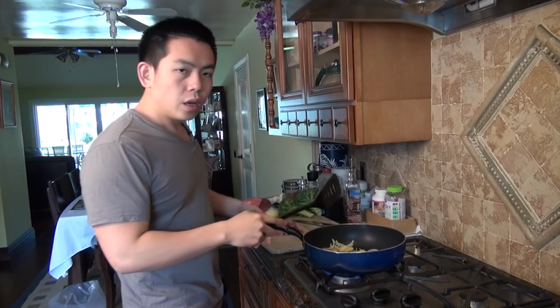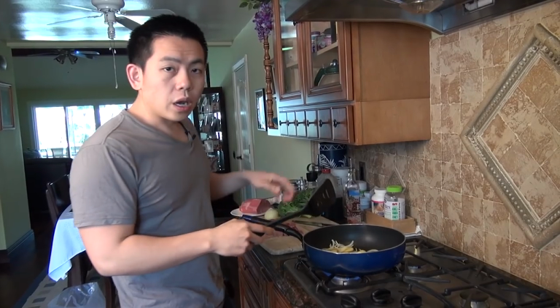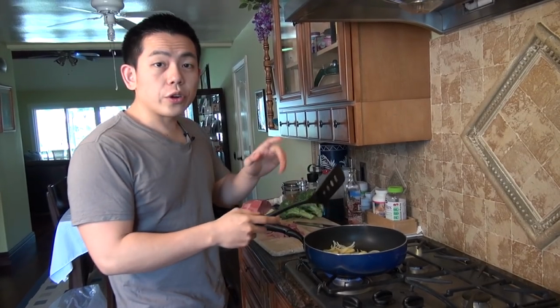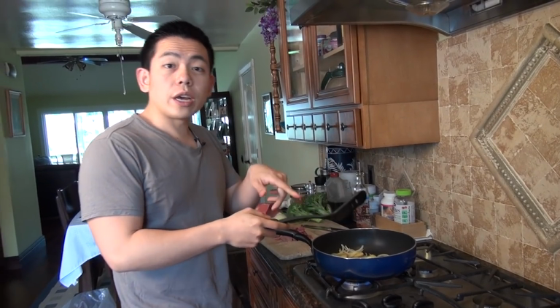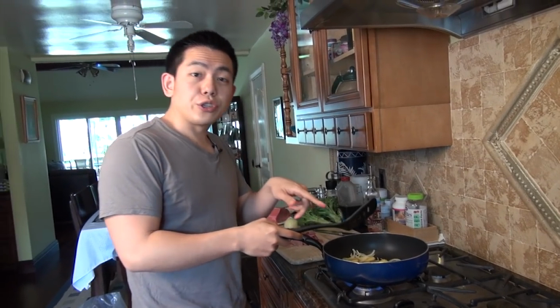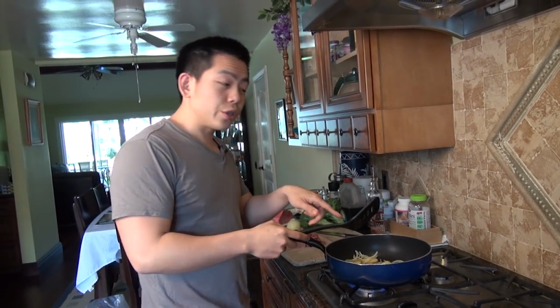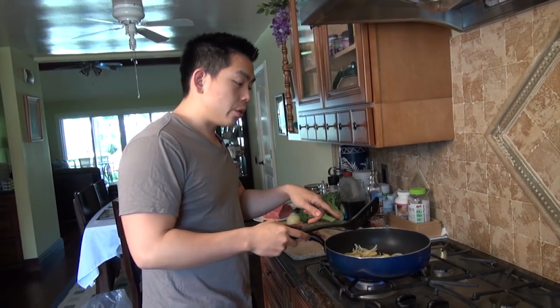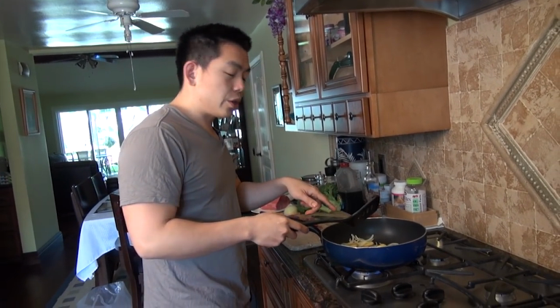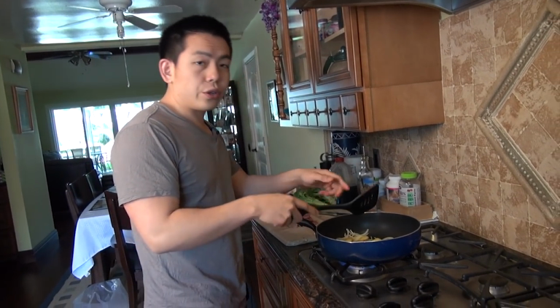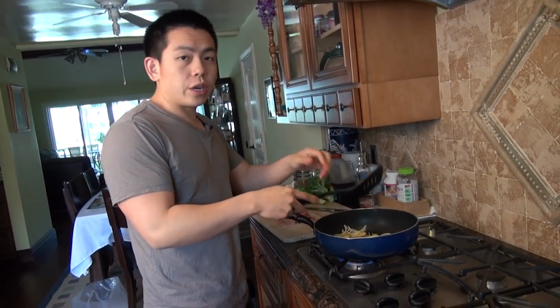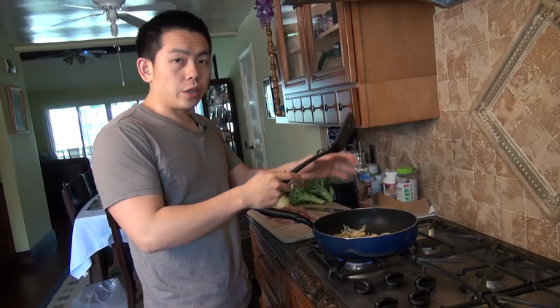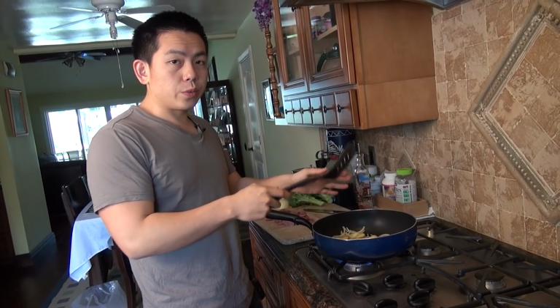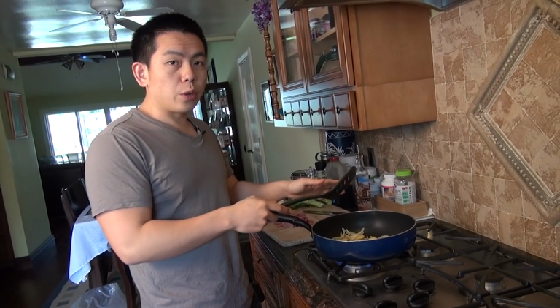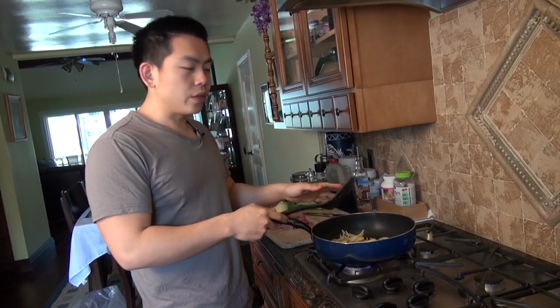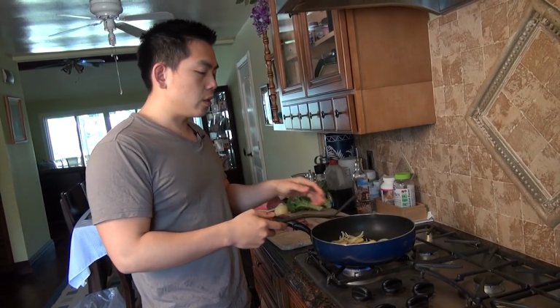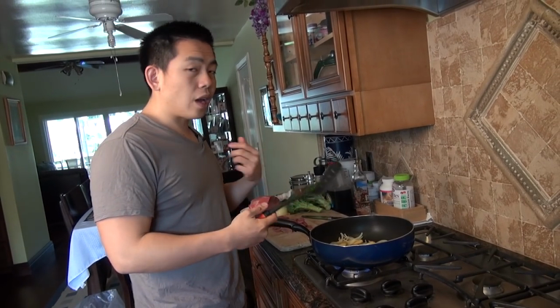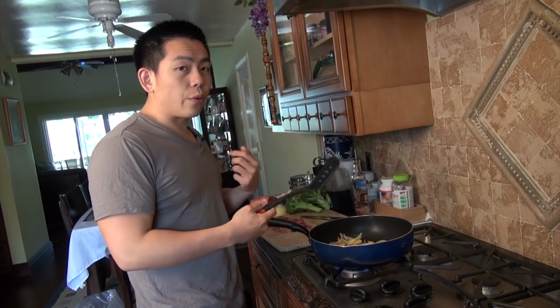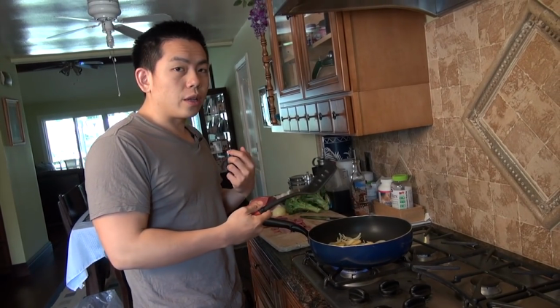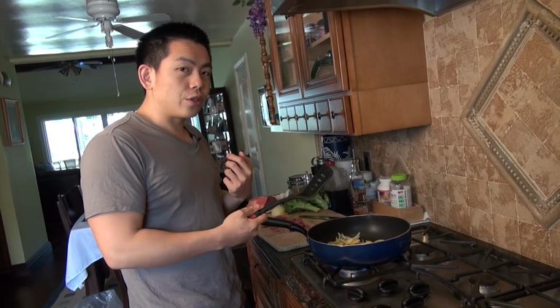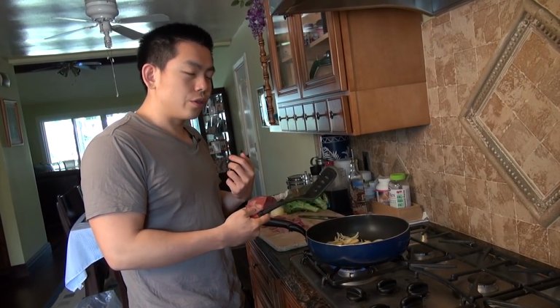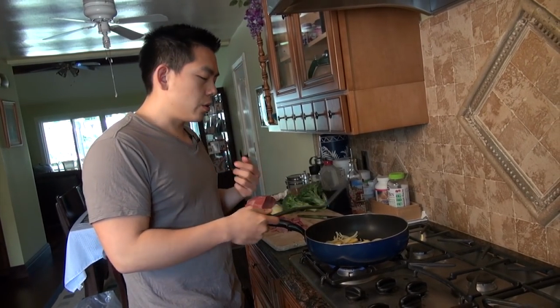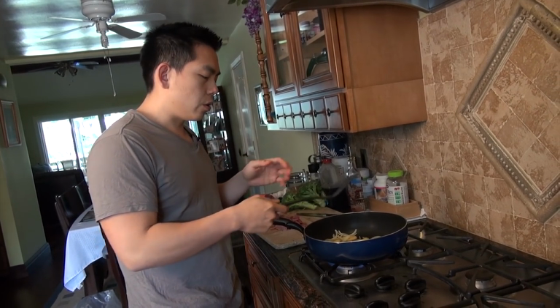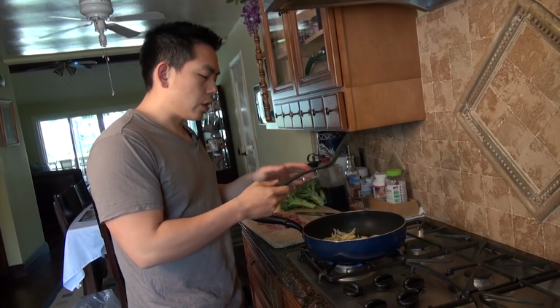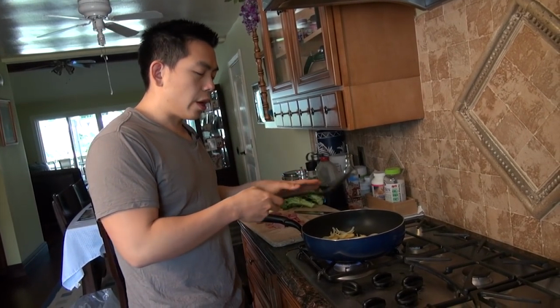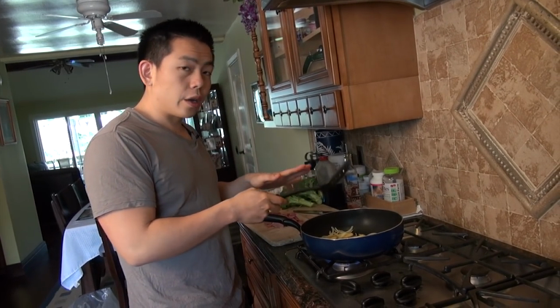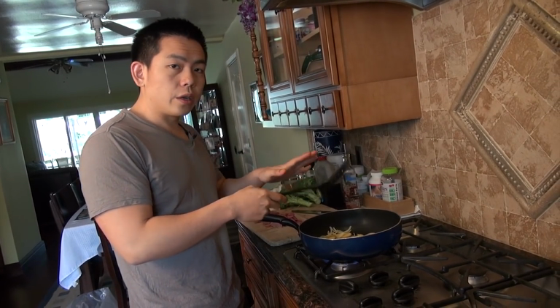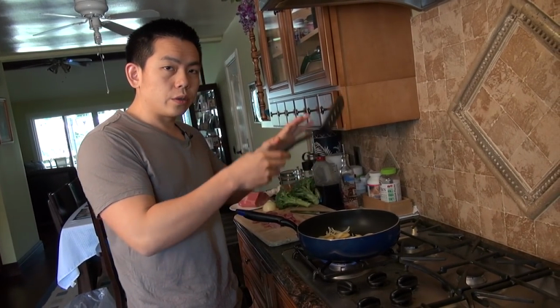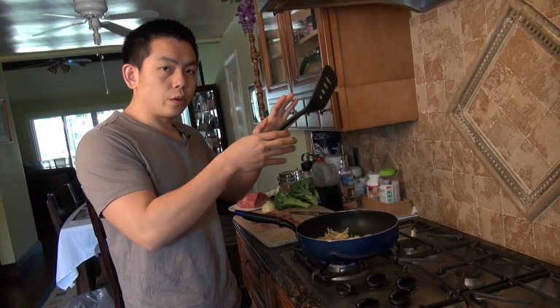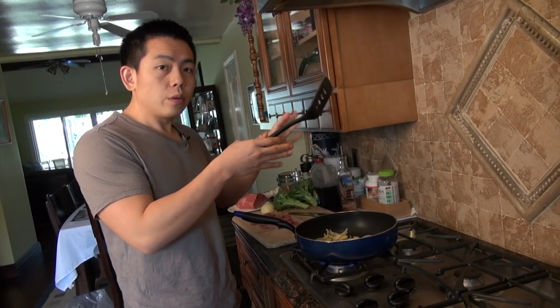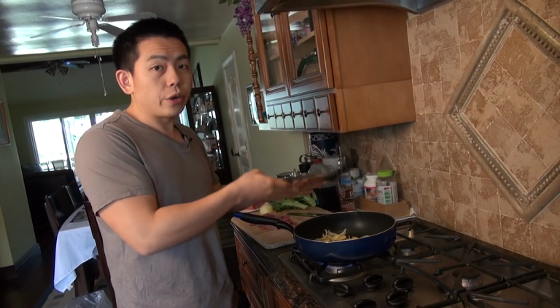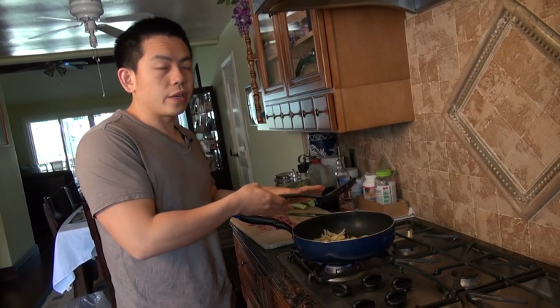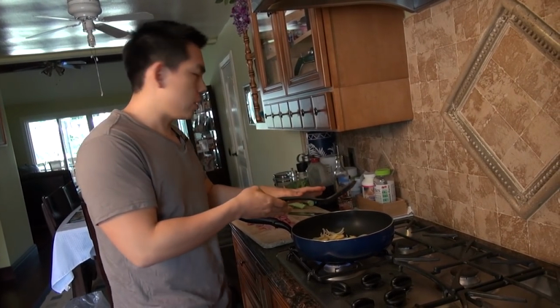Now if you don't like ginger too much, you can cut it into smaller pieces. I really like ginger, so that's why I cut it into bigger slices.